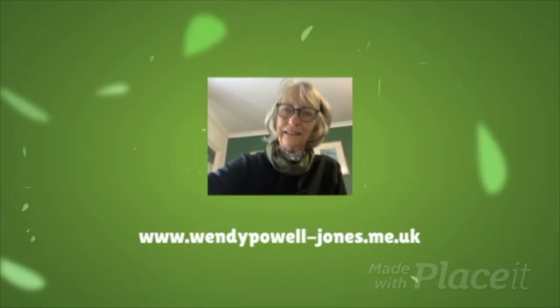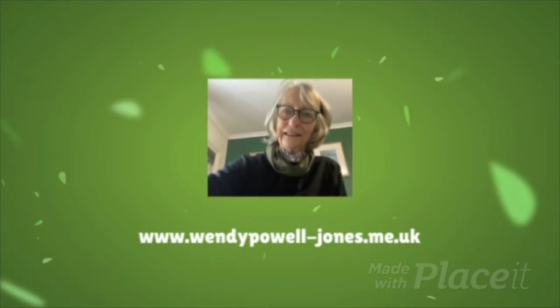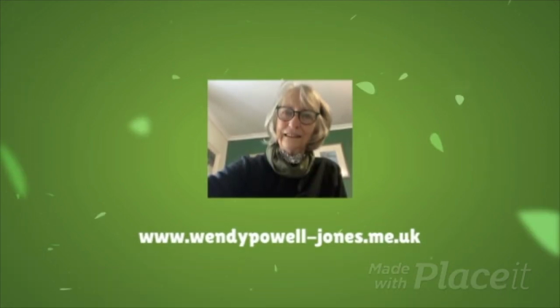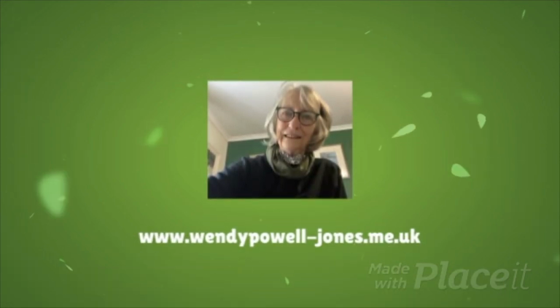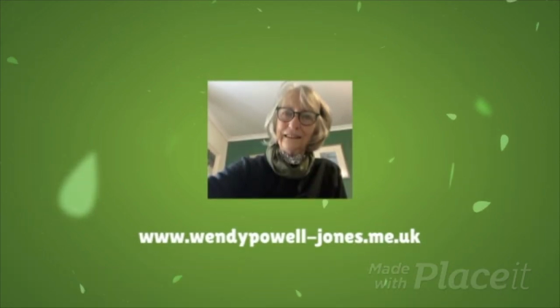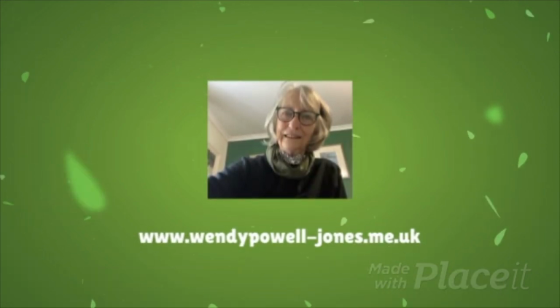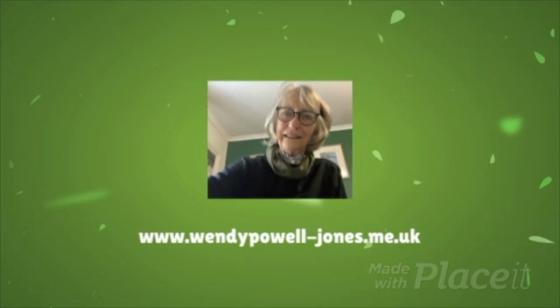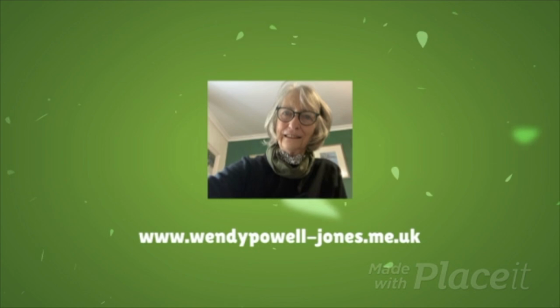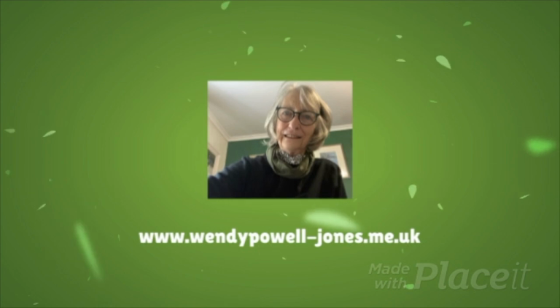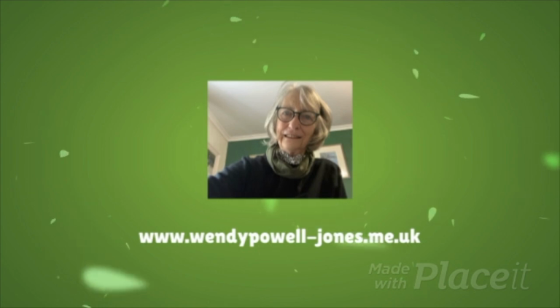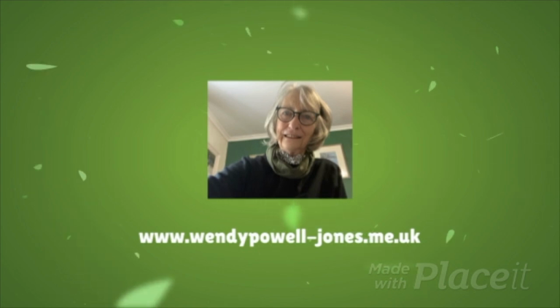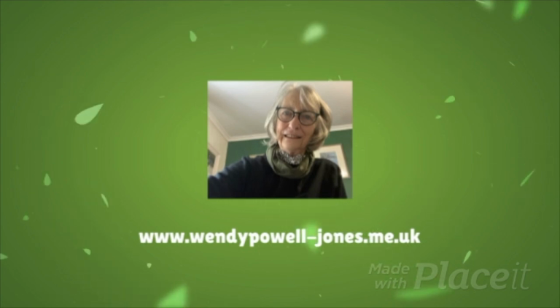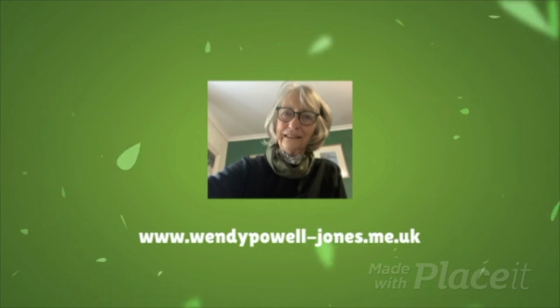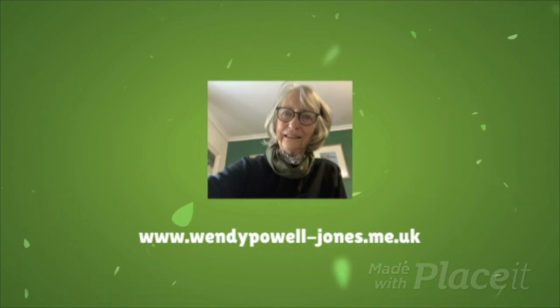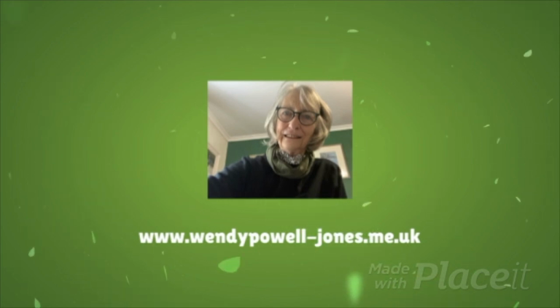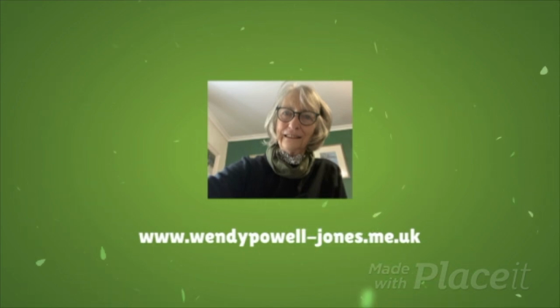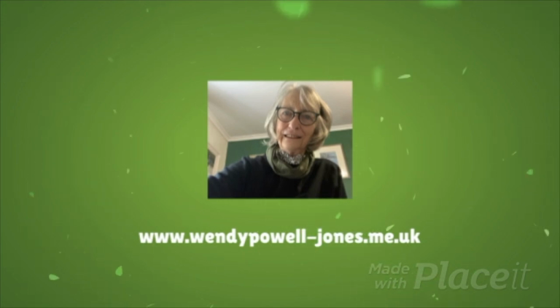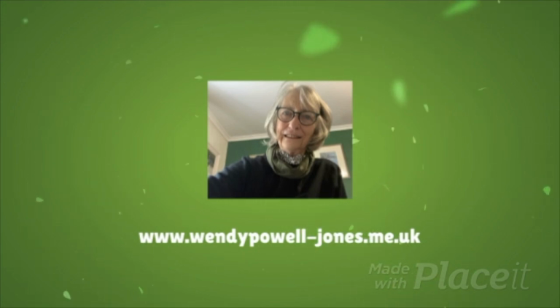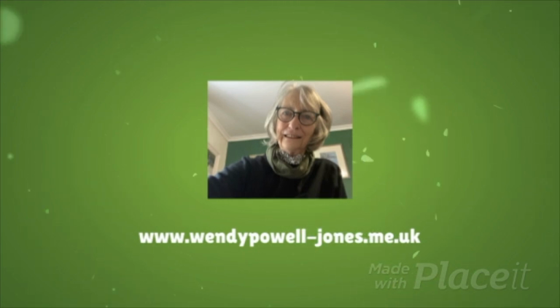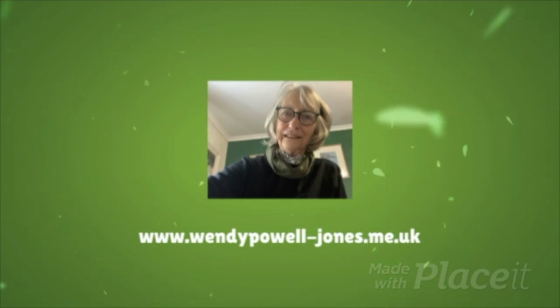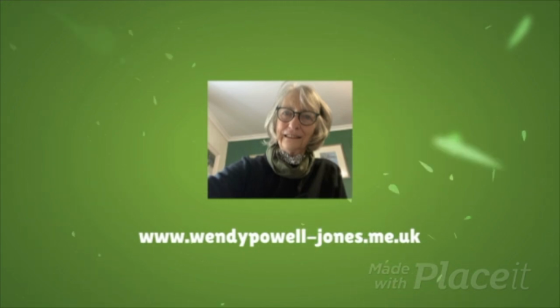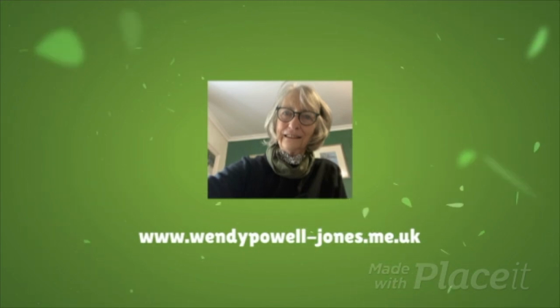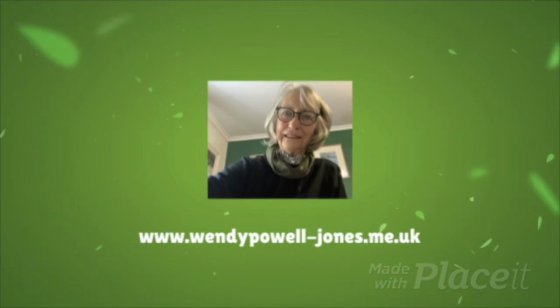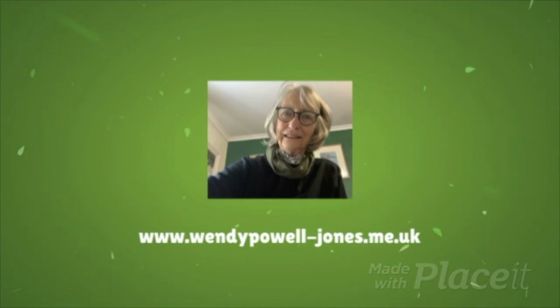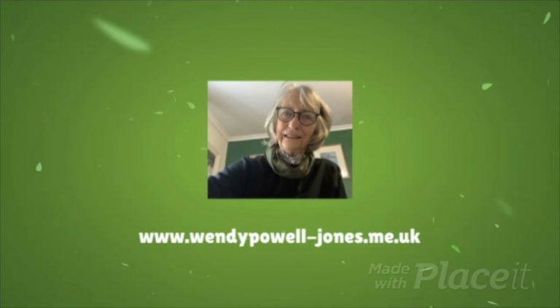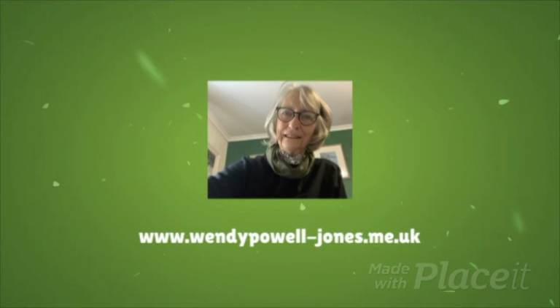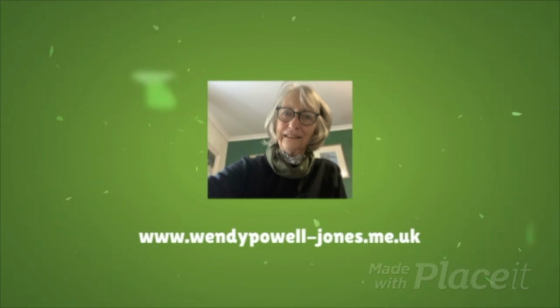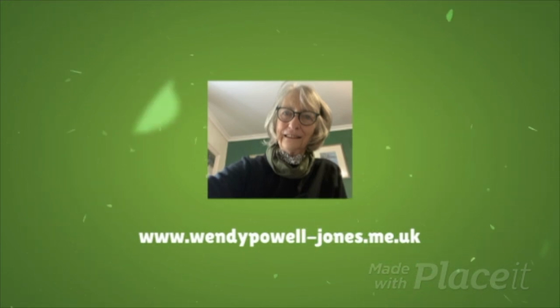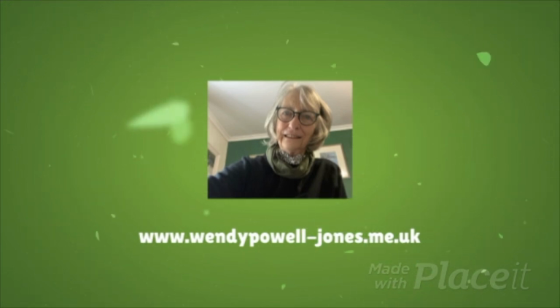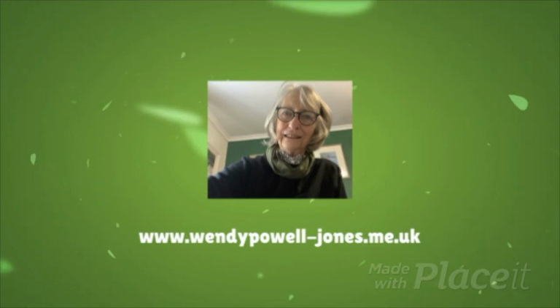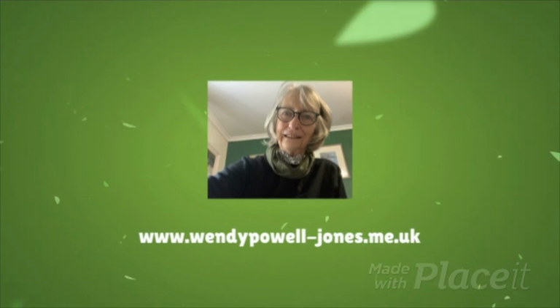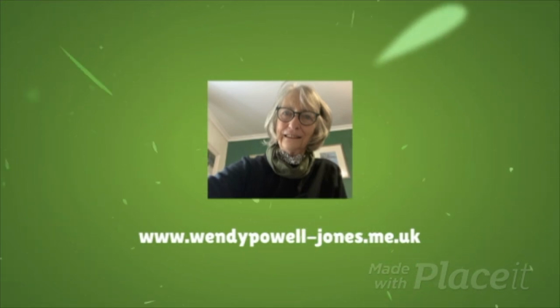Hello, I'm Wendy. Today we're going to start to paint buildings — a simple cottage row in watercolour.